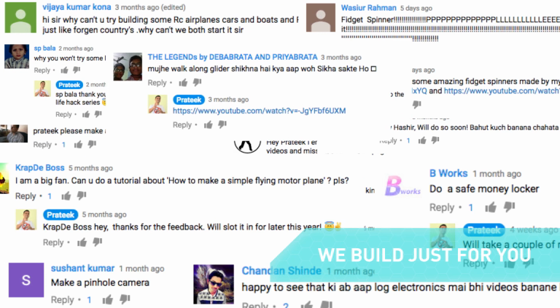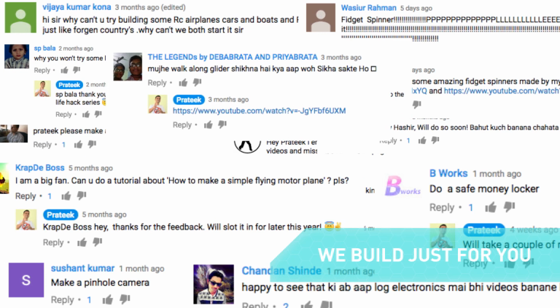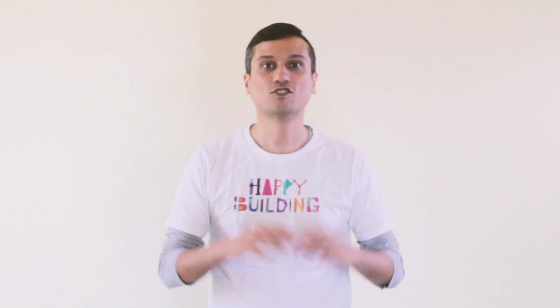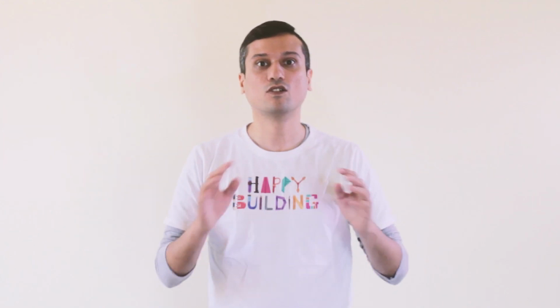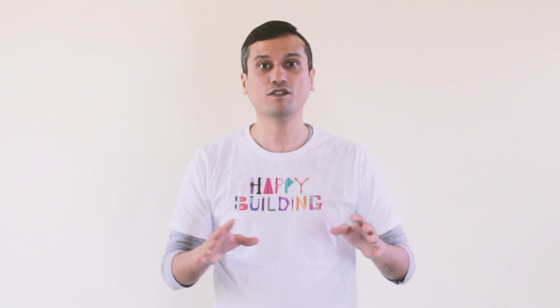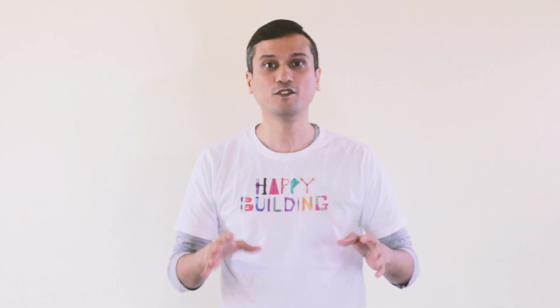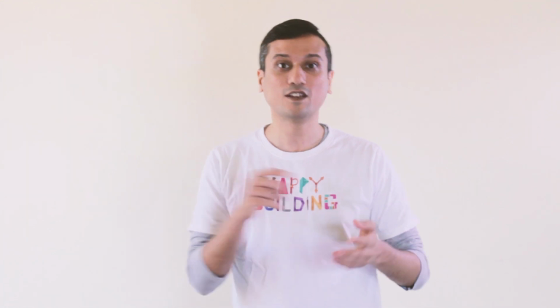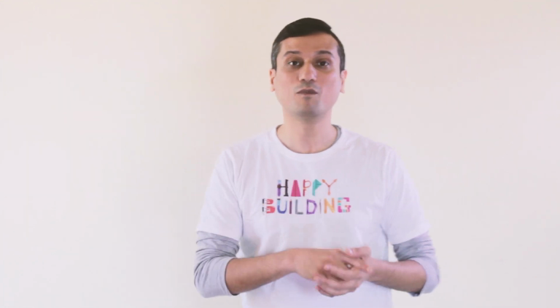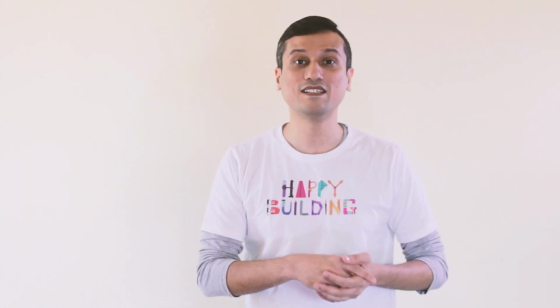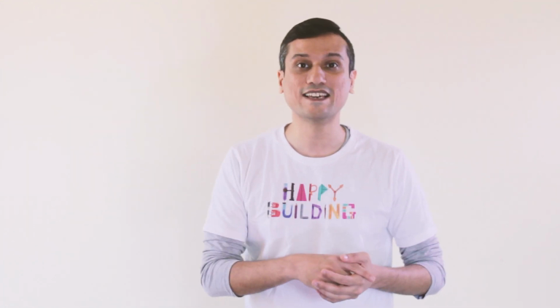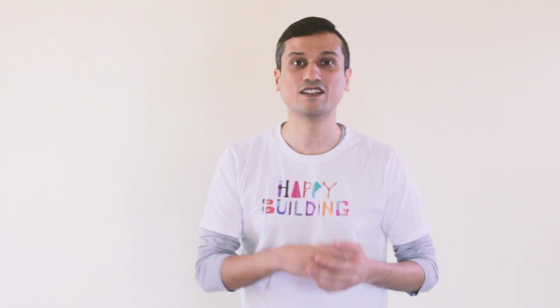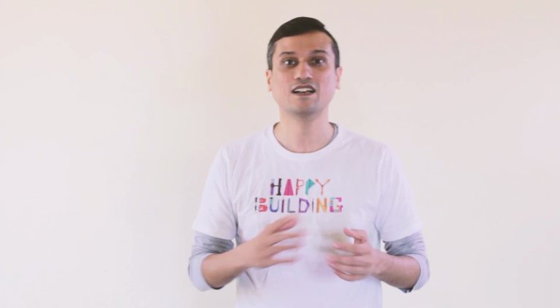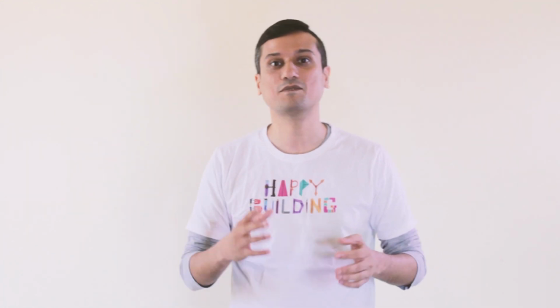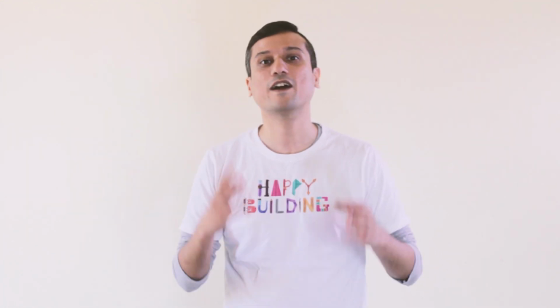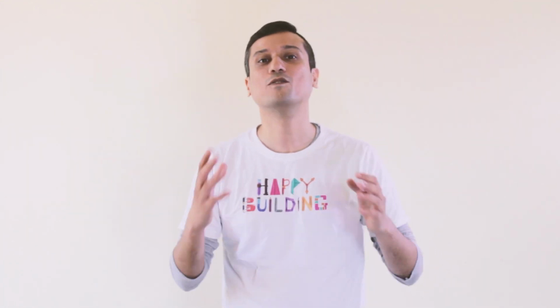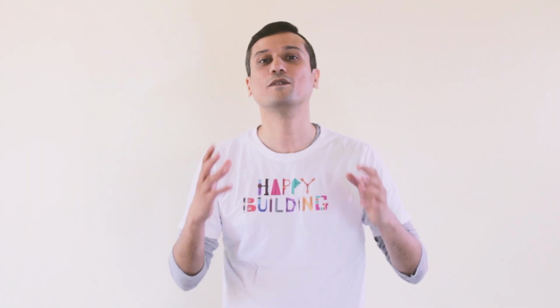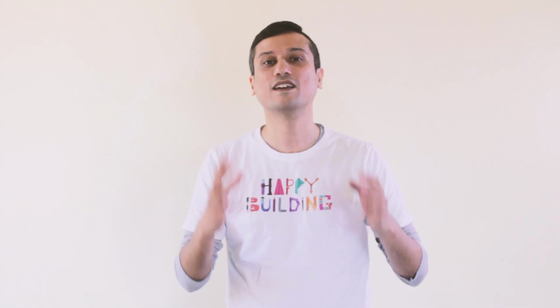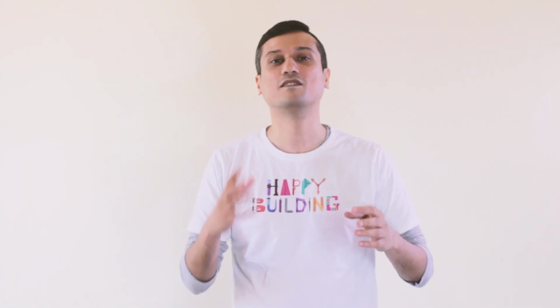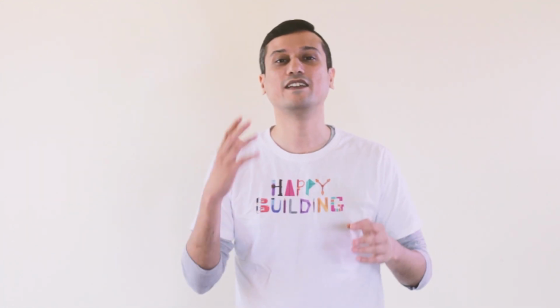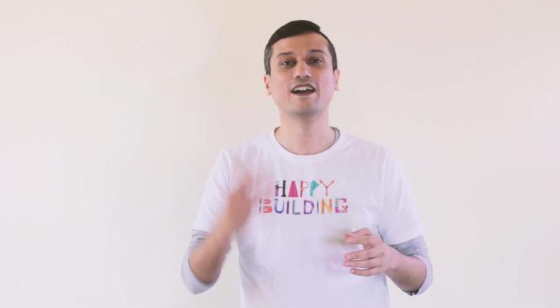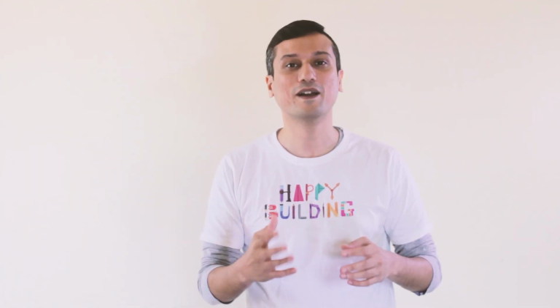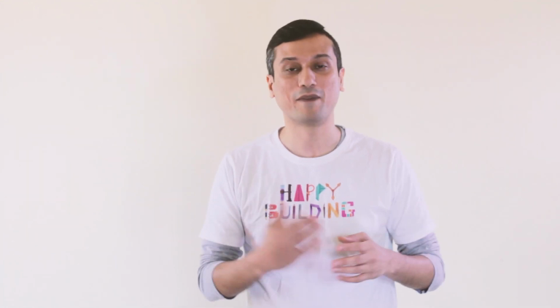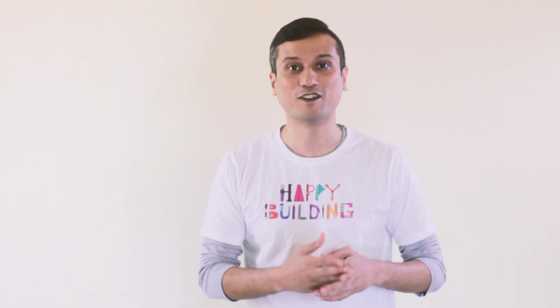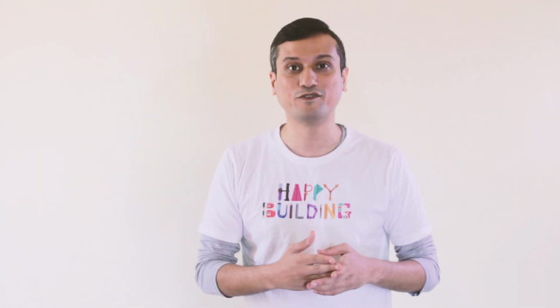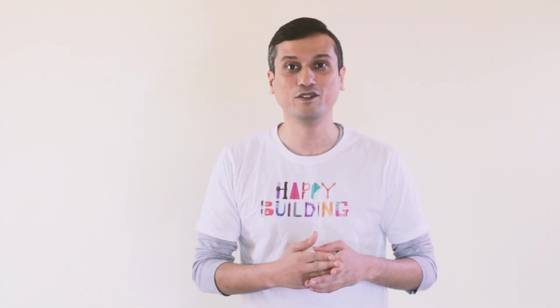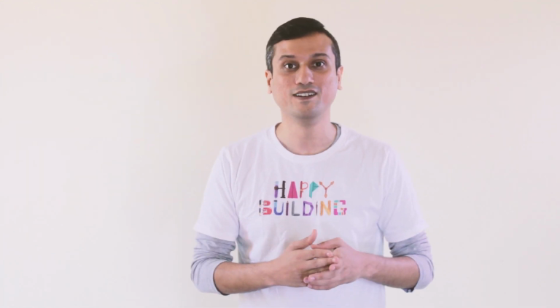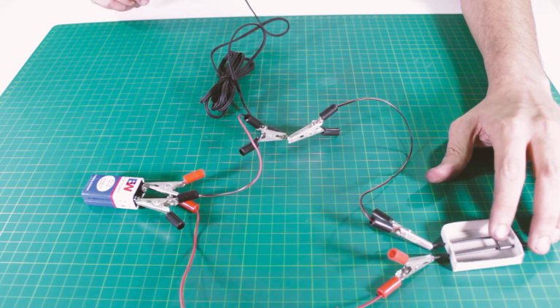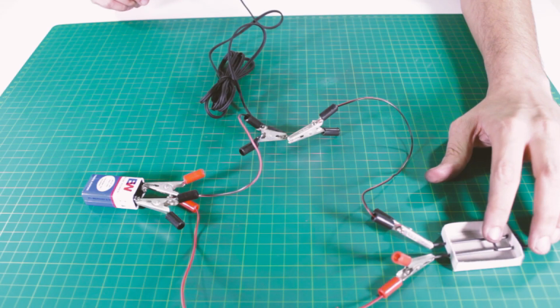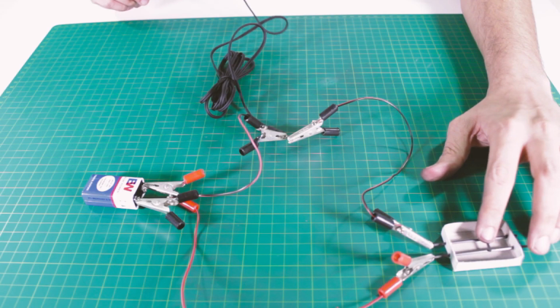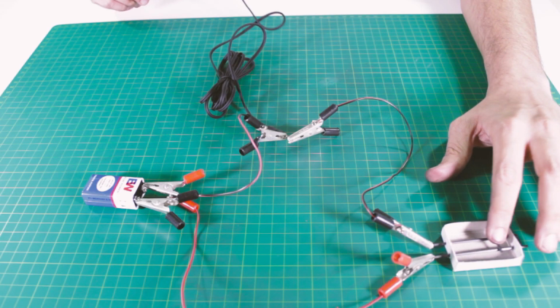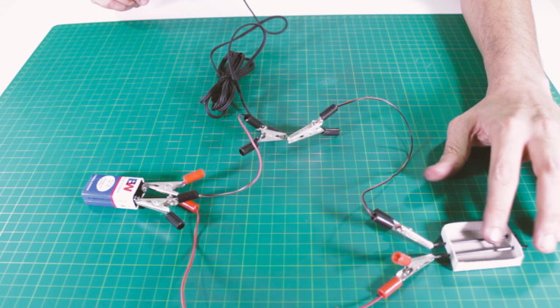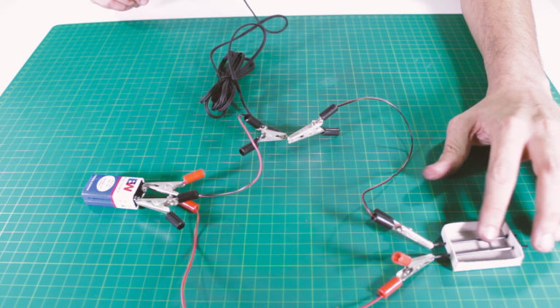A lot of you in the comments section asked me why don't we make the DIY microphone? Well, here it is.